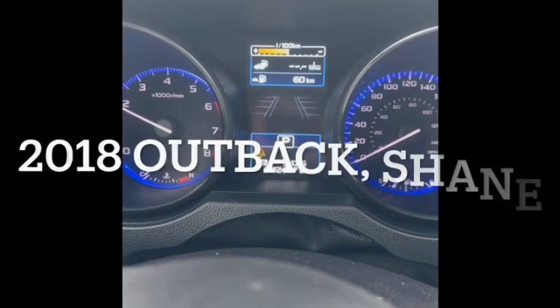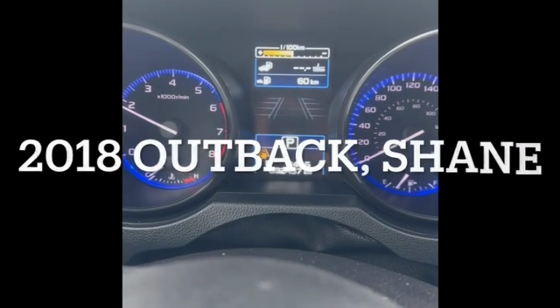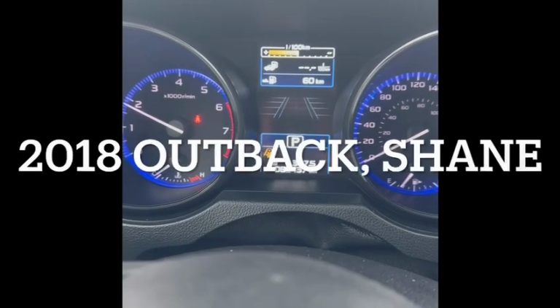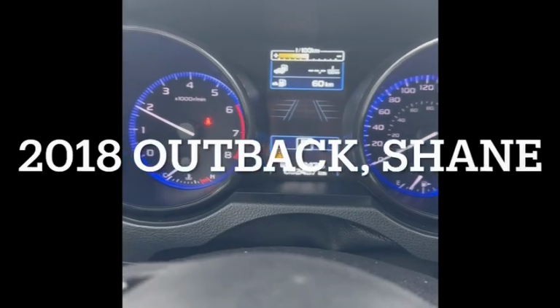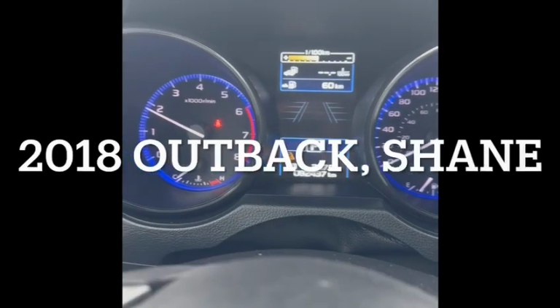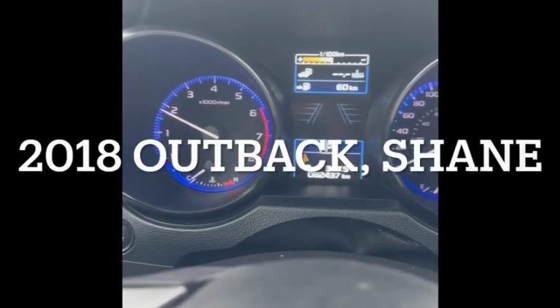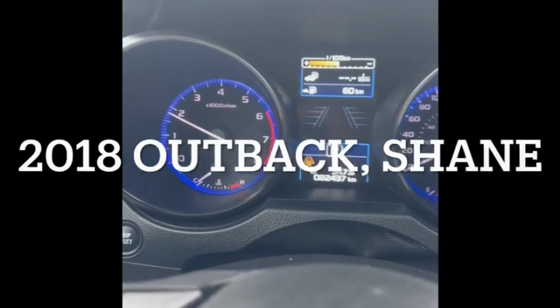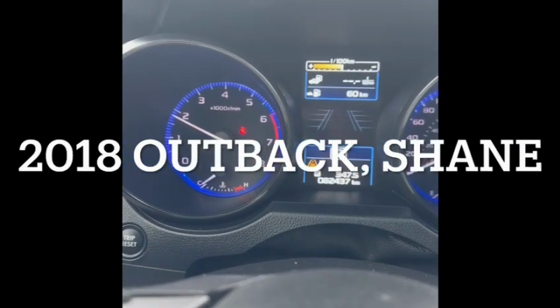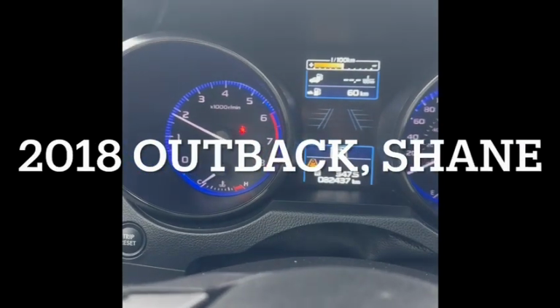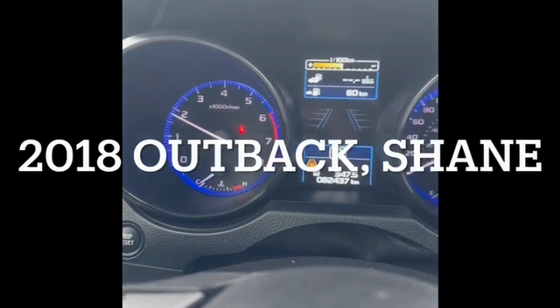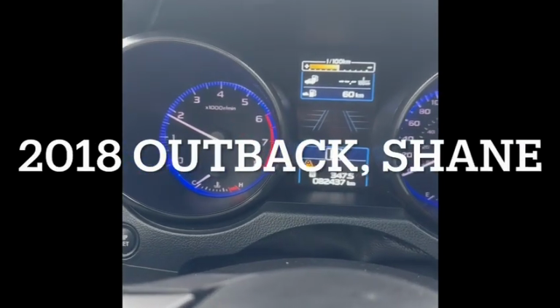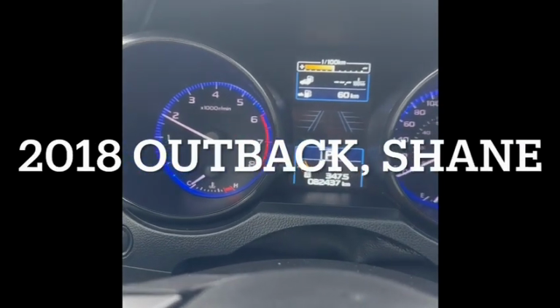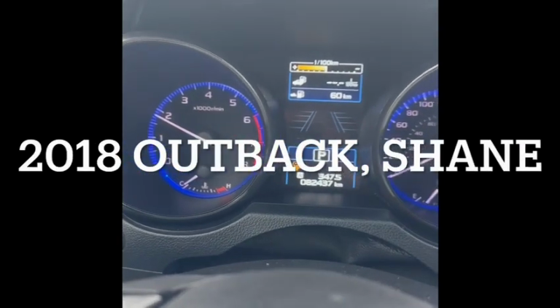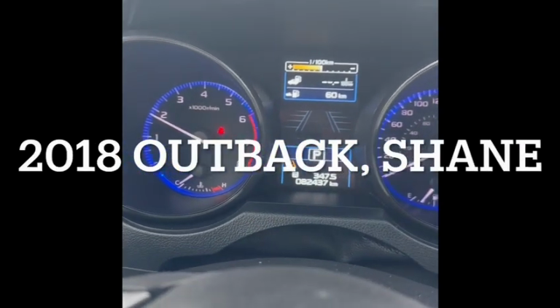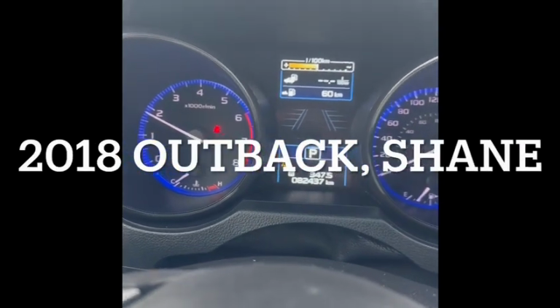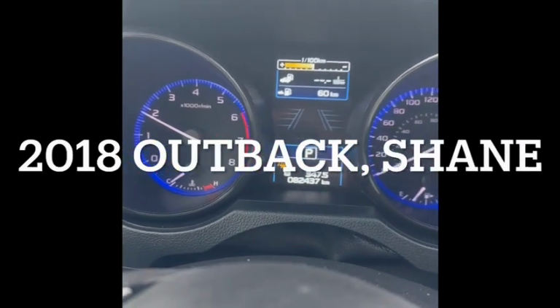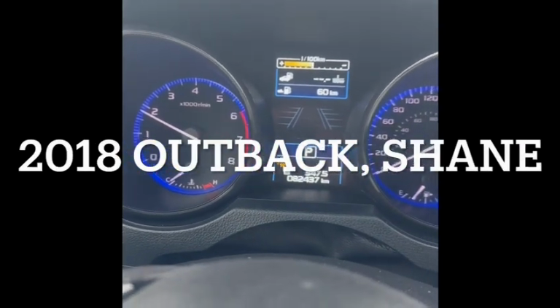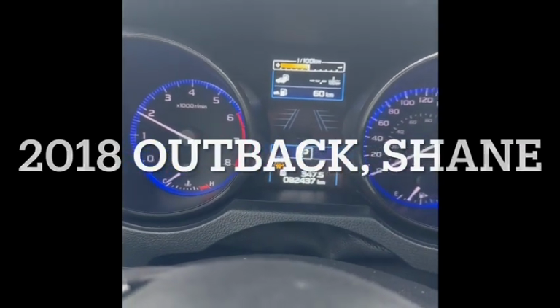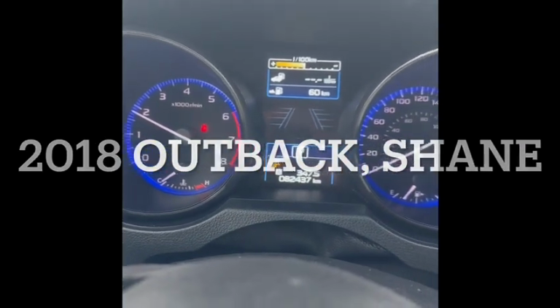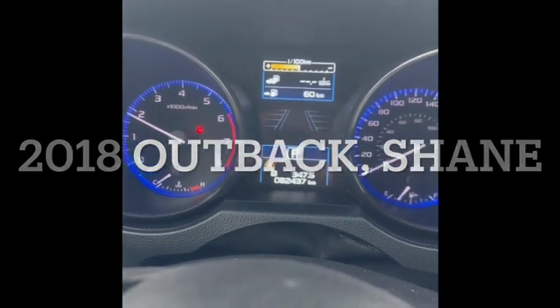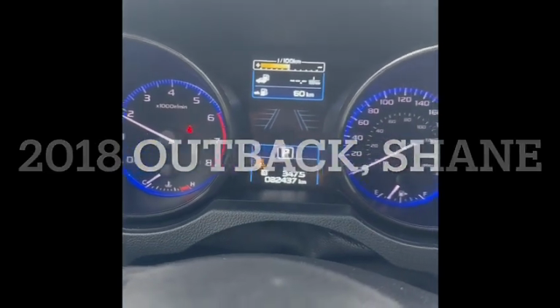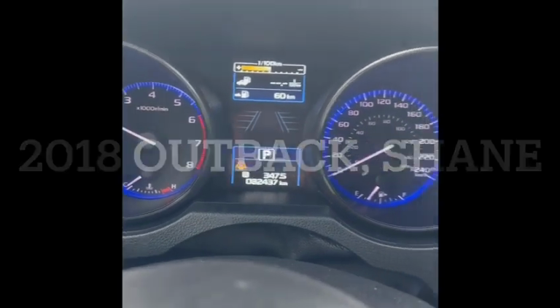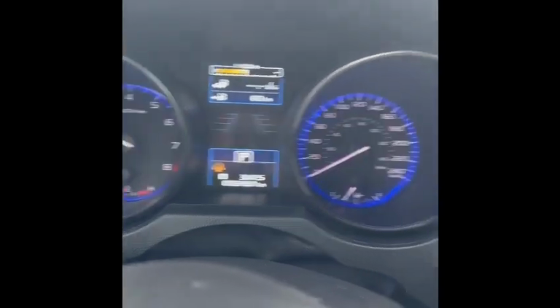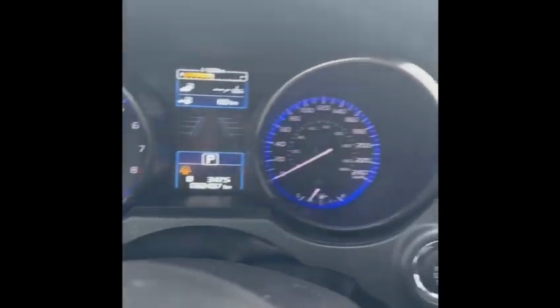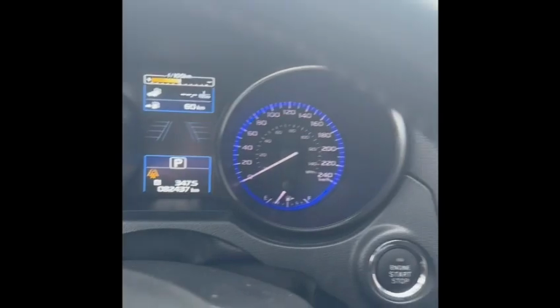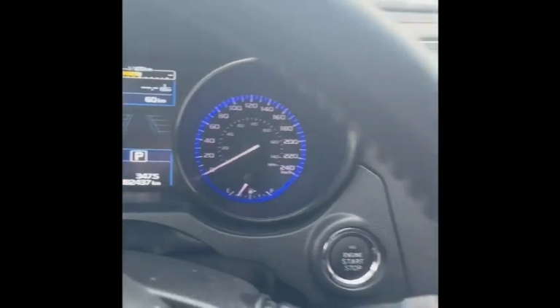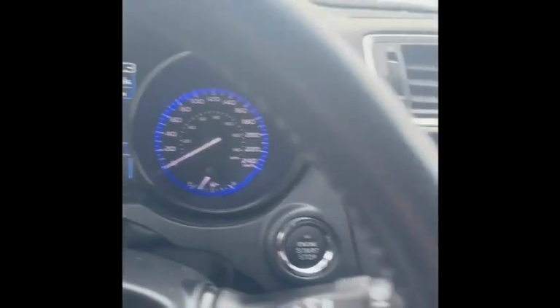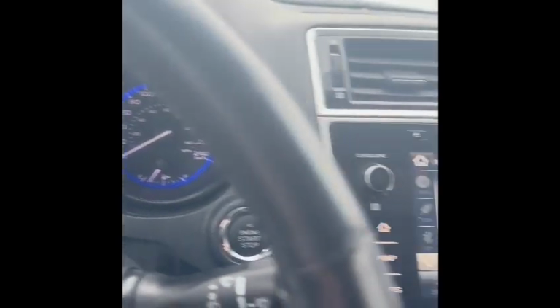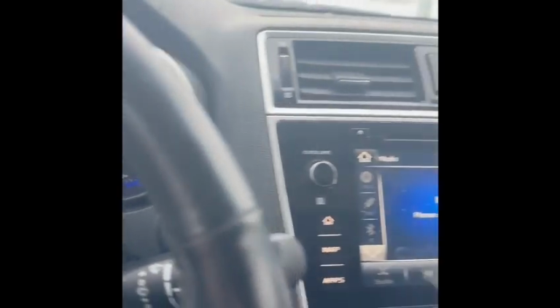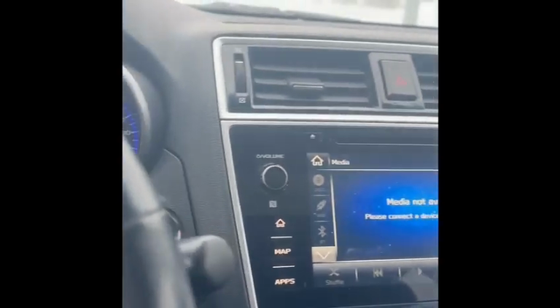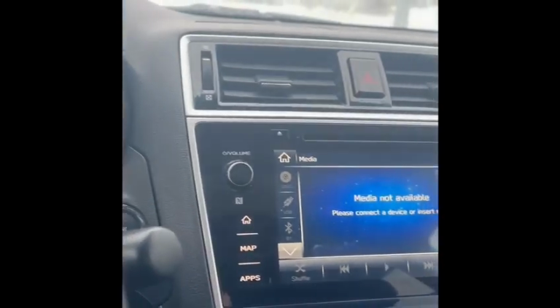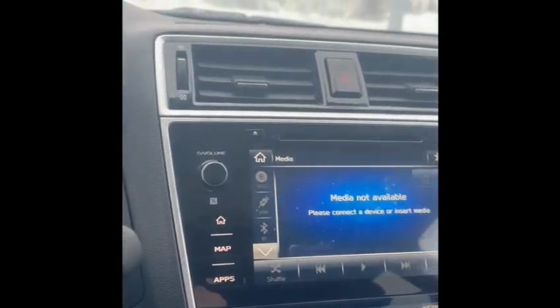Hey Shane, here is the Subaru Outback. I just cold started it — started up great right away.